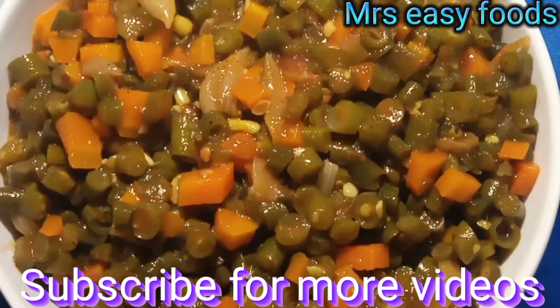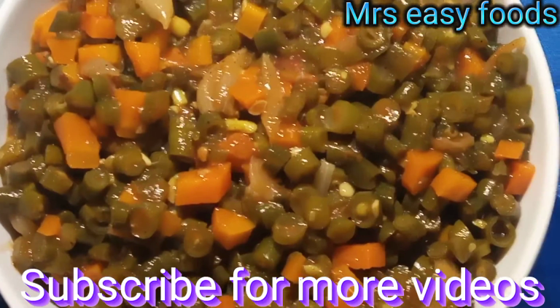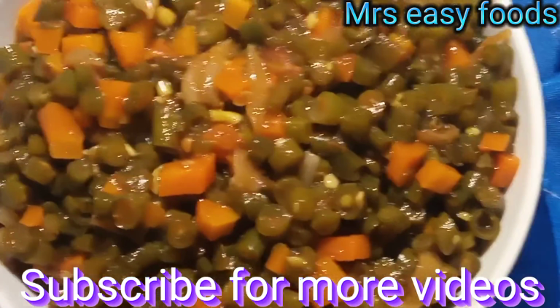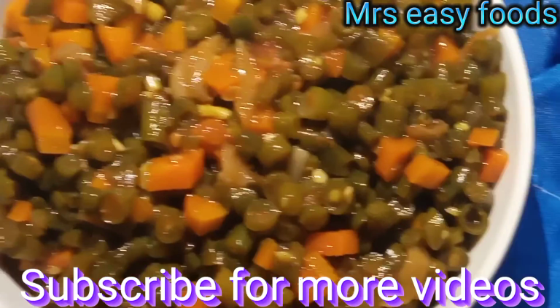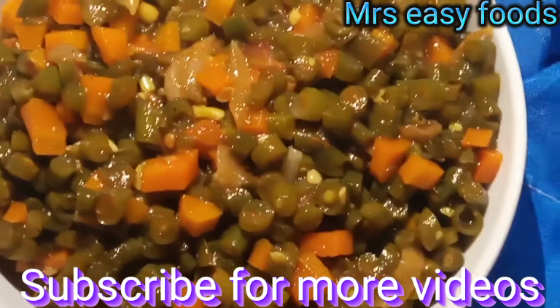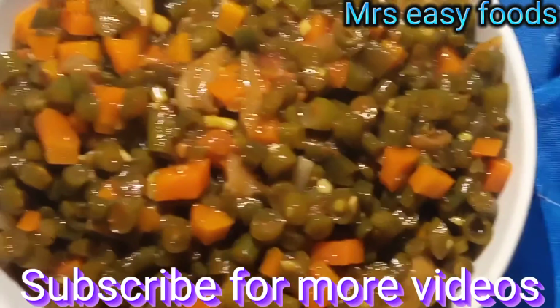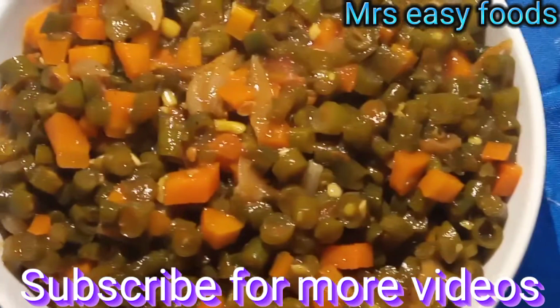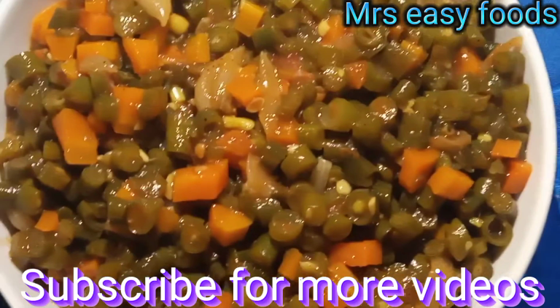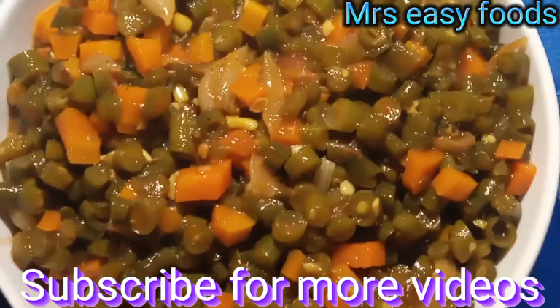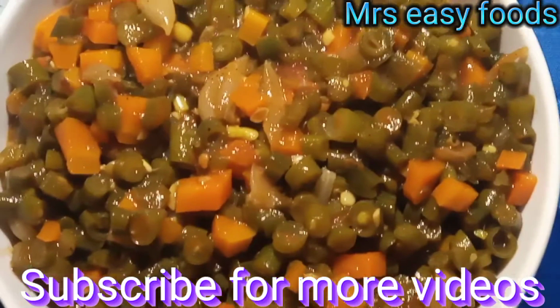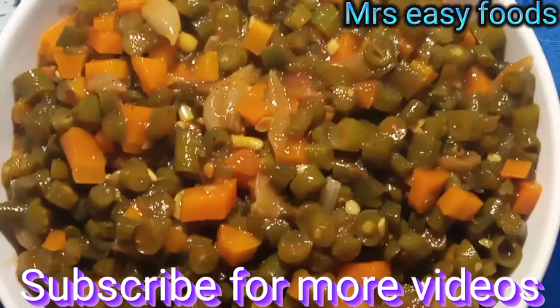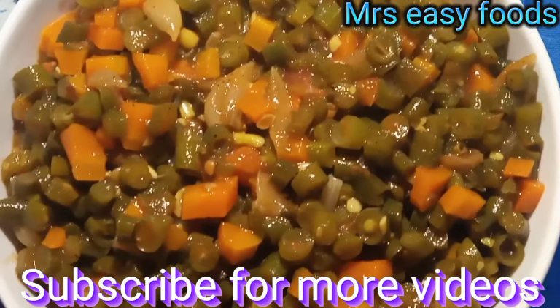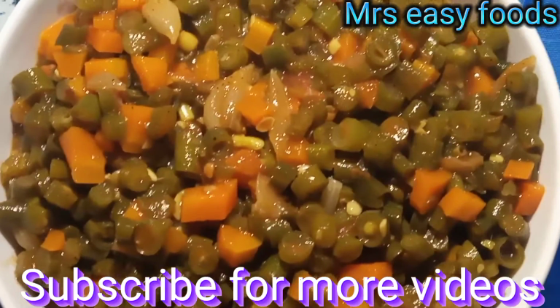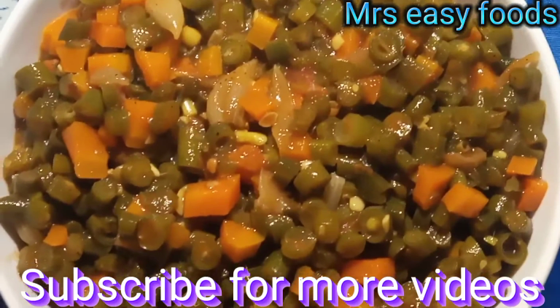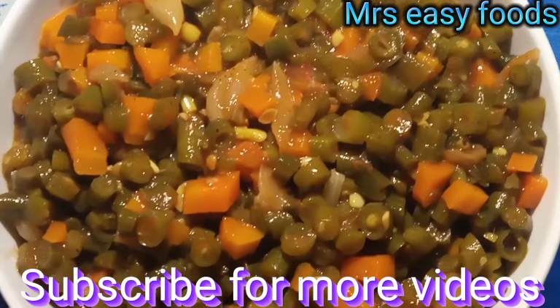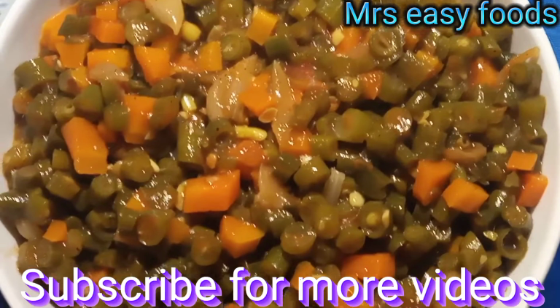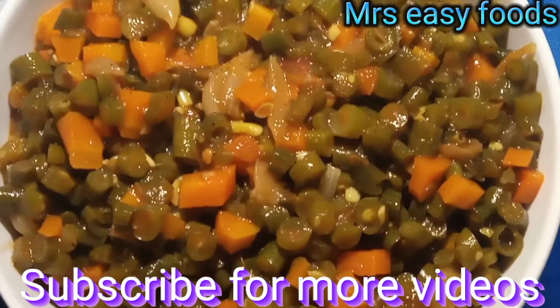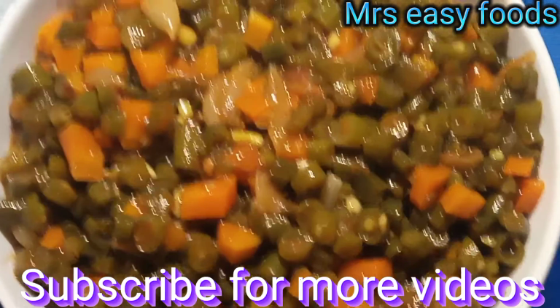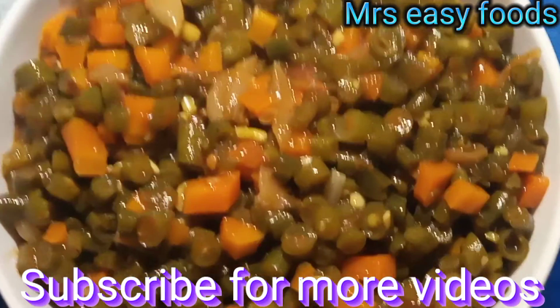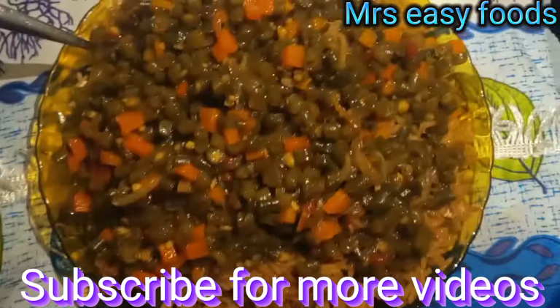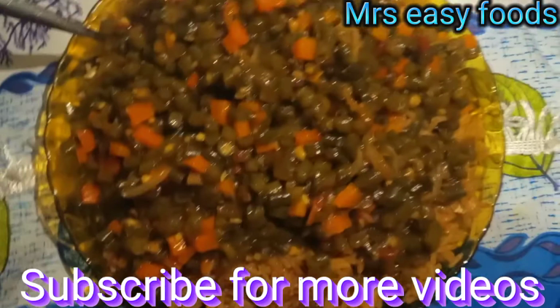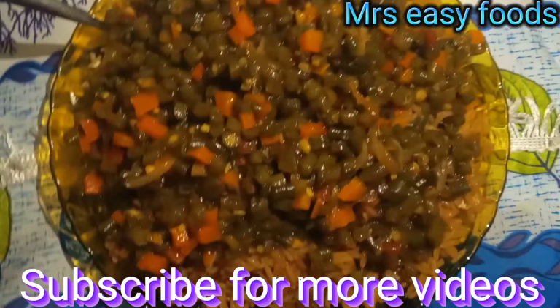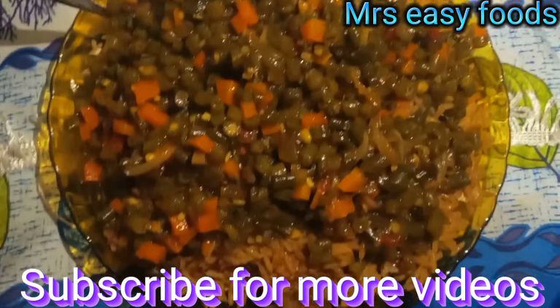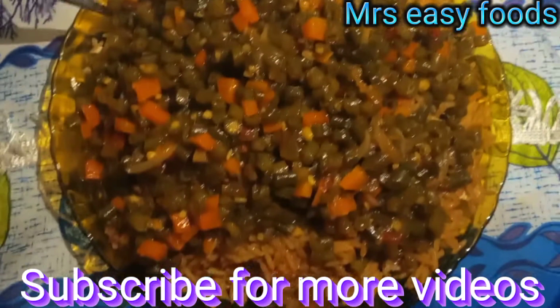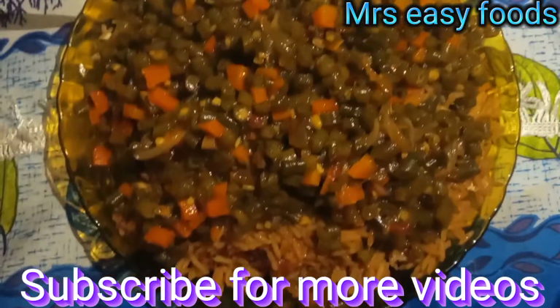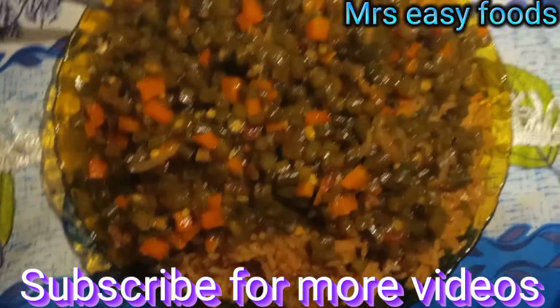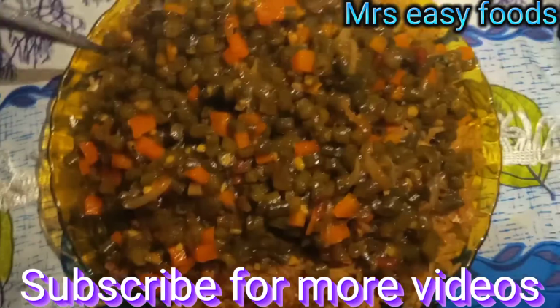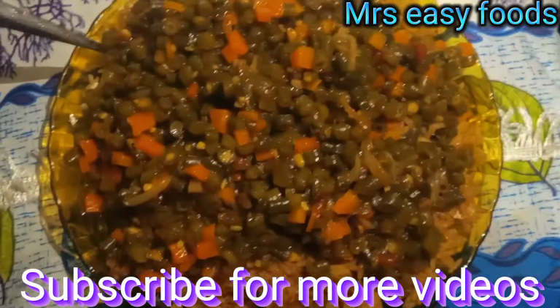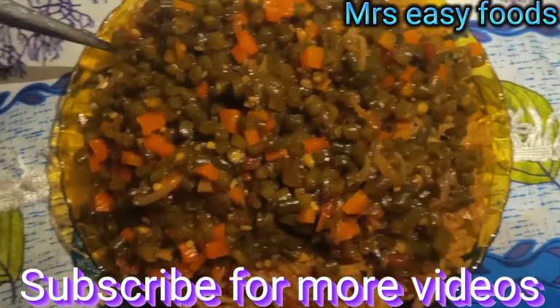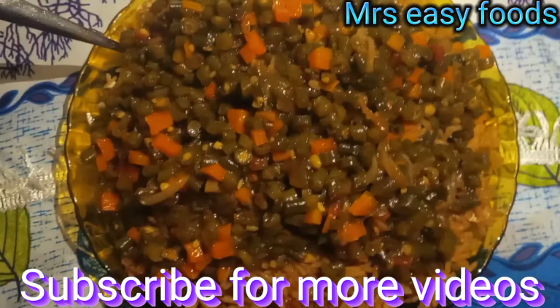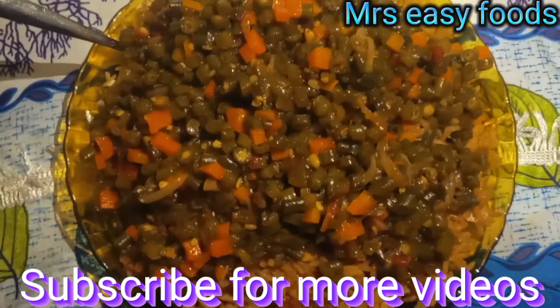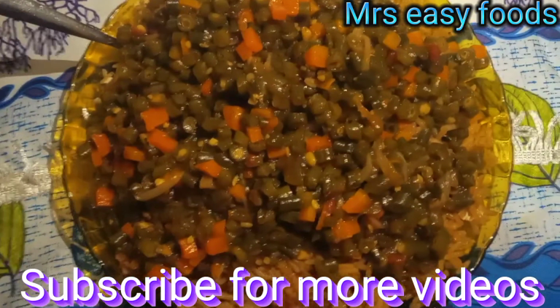Gorgeous. Let's serve the food. That is the food we have served.